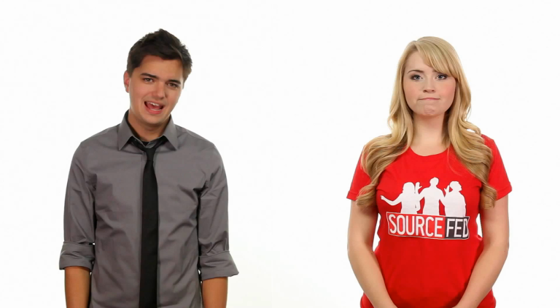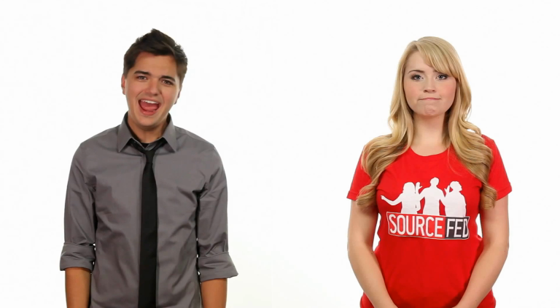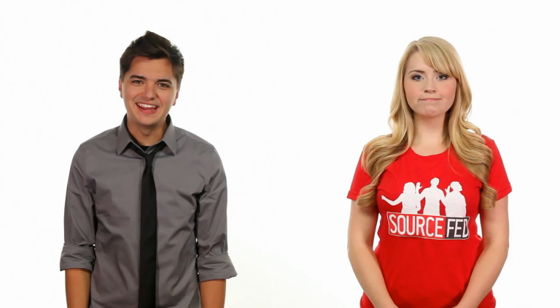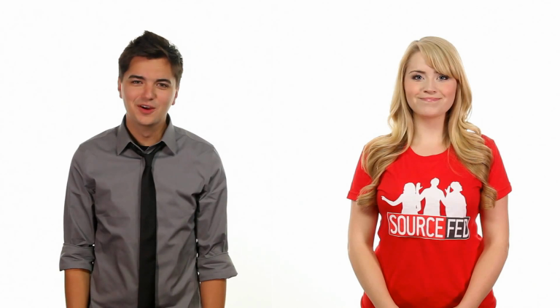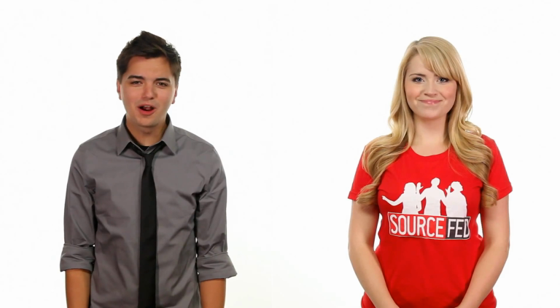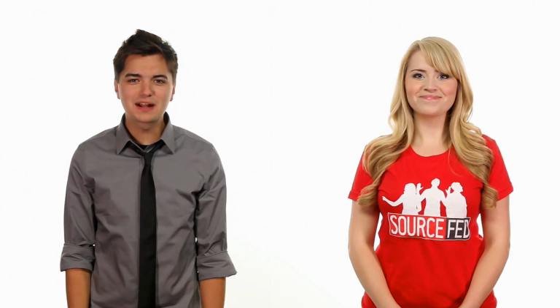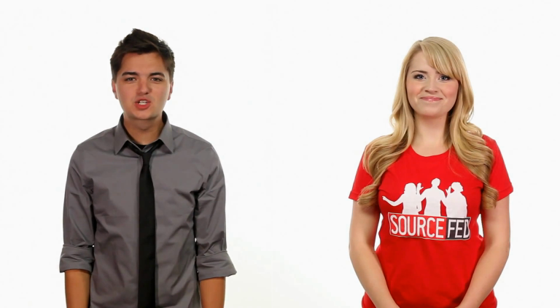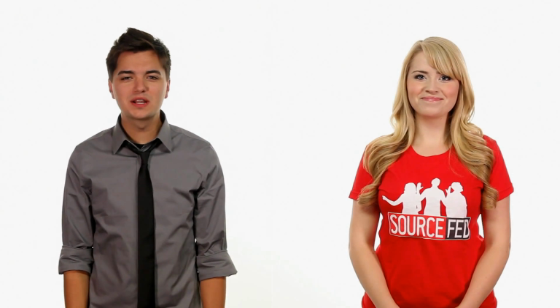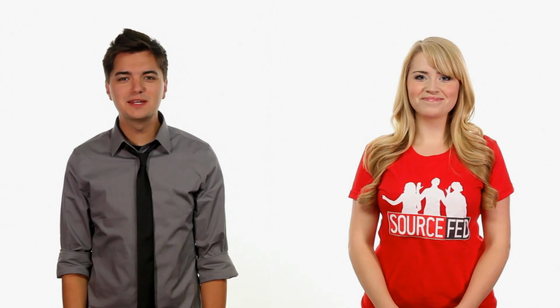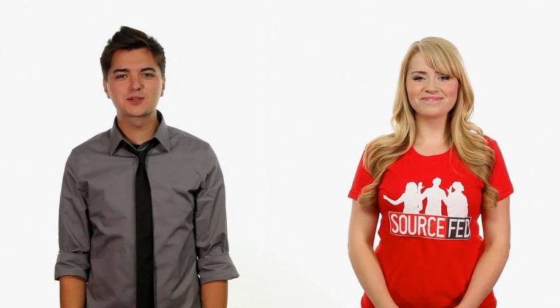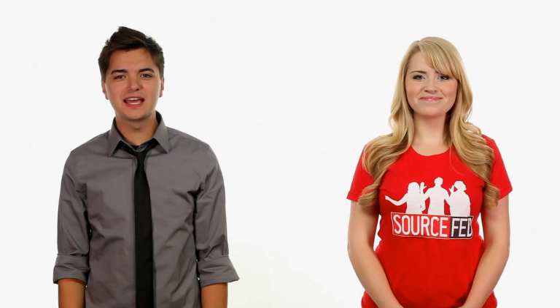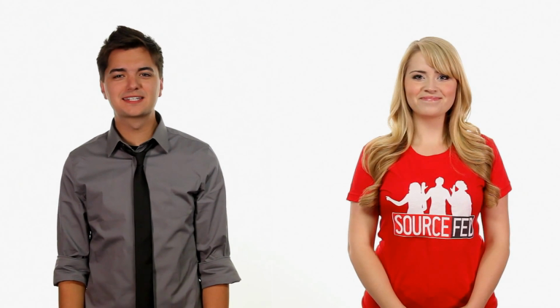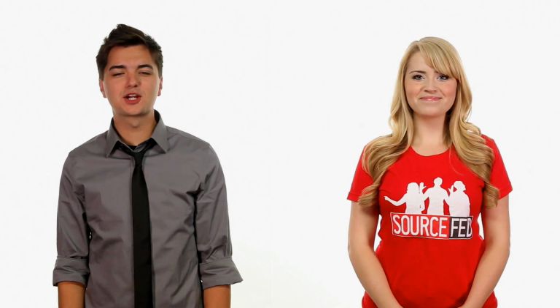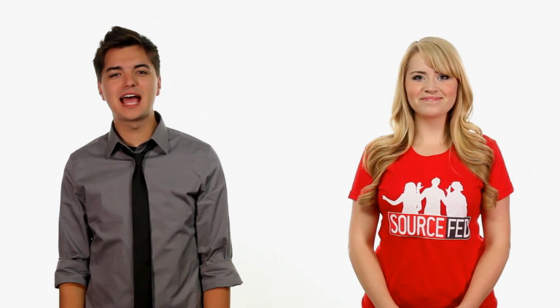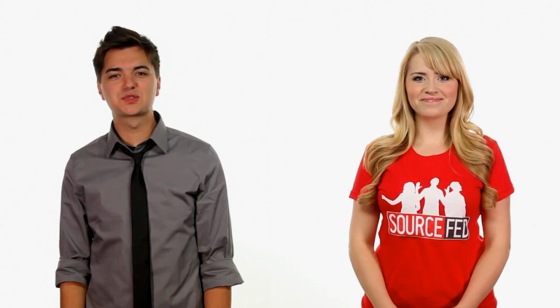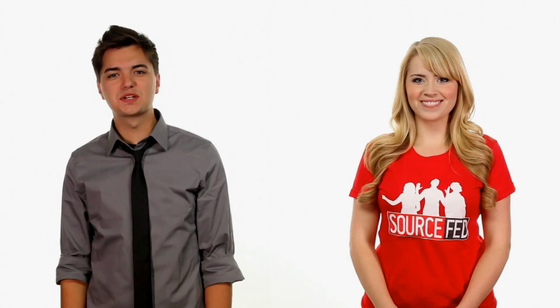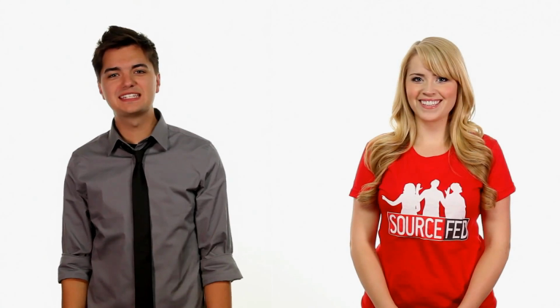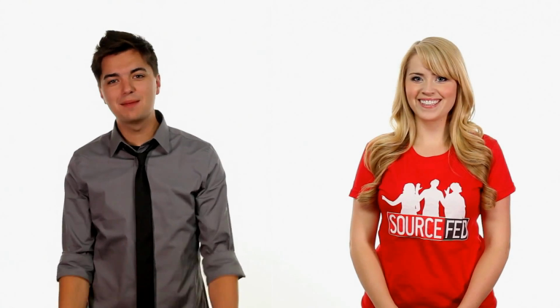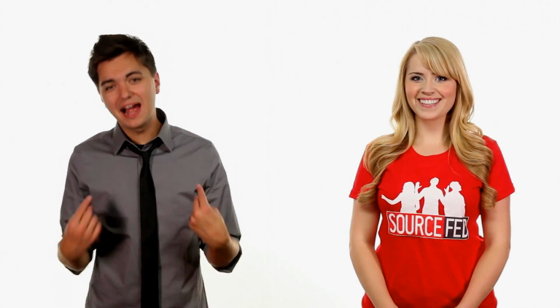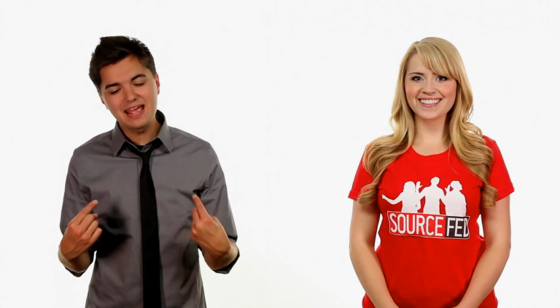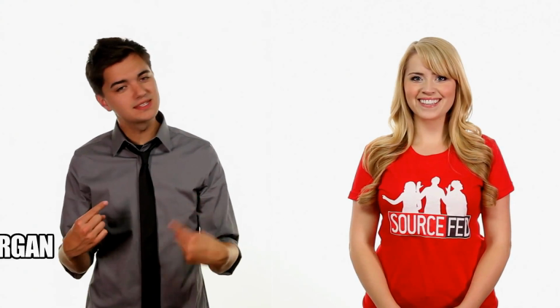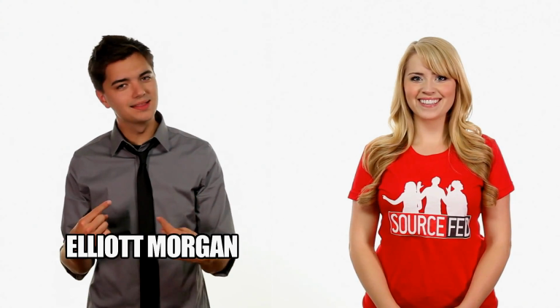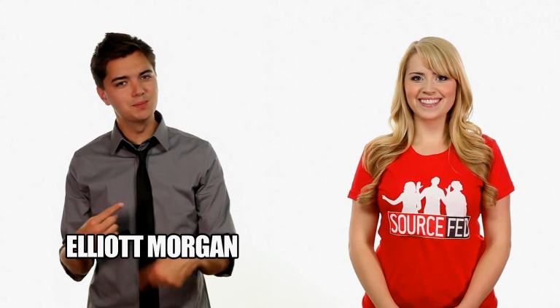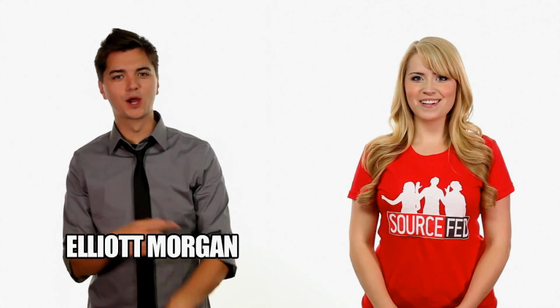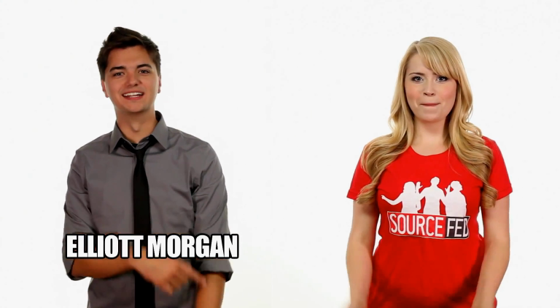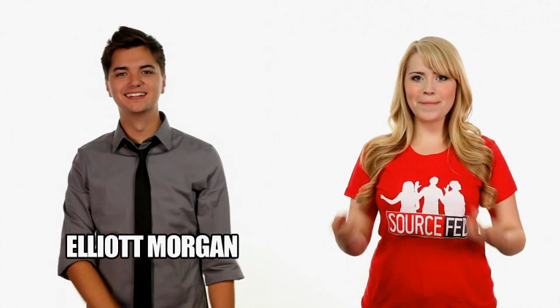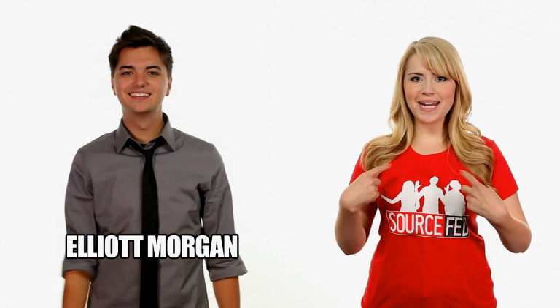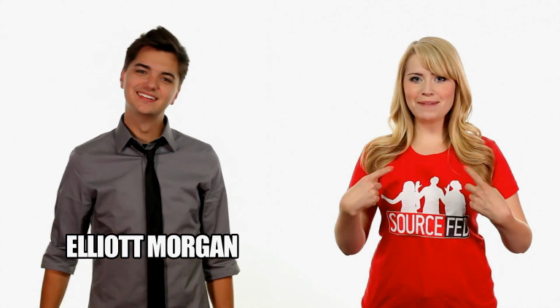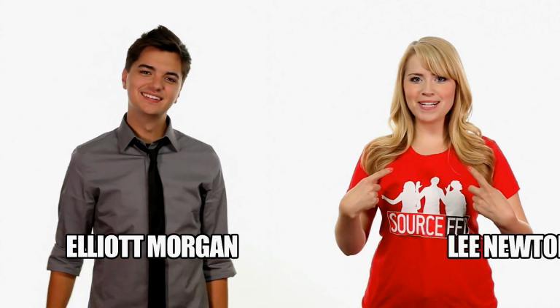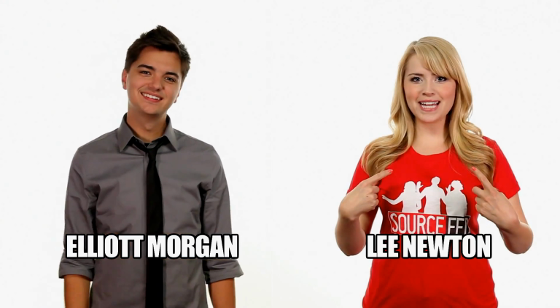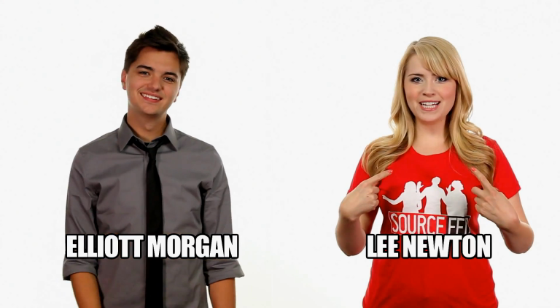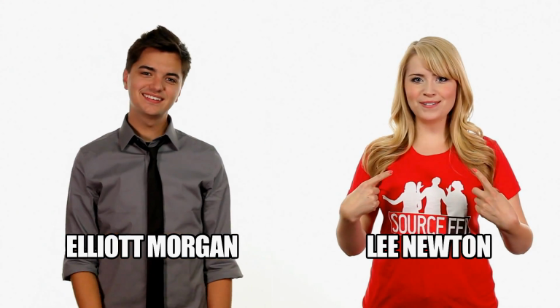Hey, welcome back to 20 Minutes or Less. This is our last story of the day. My name is Elliot Morgan. My name is Lee Newton.